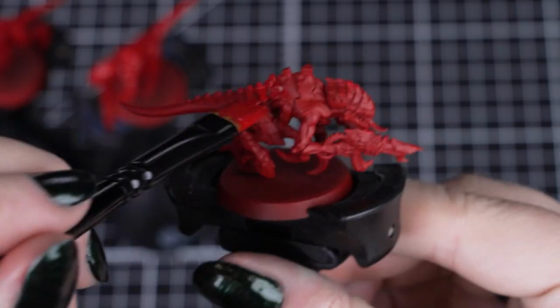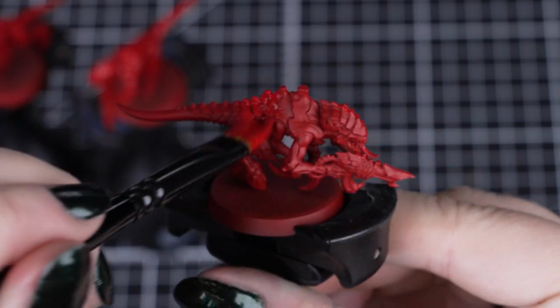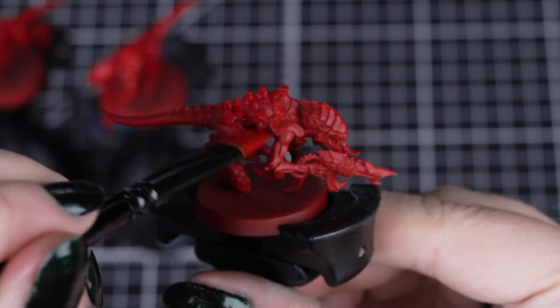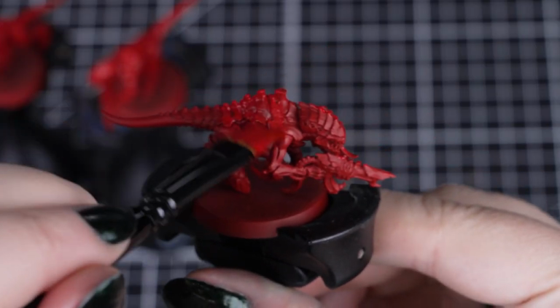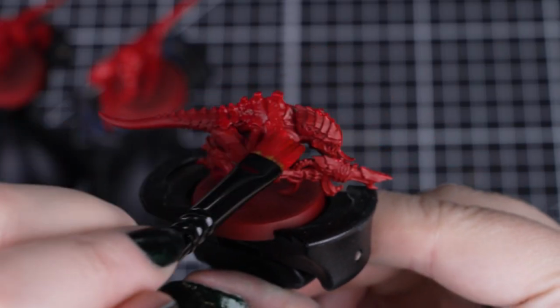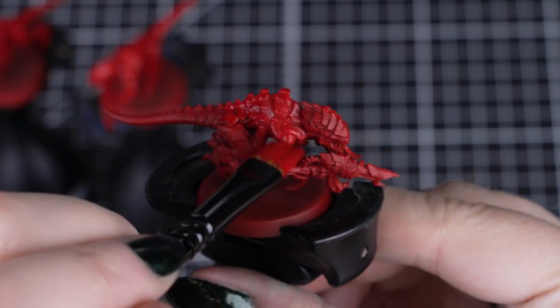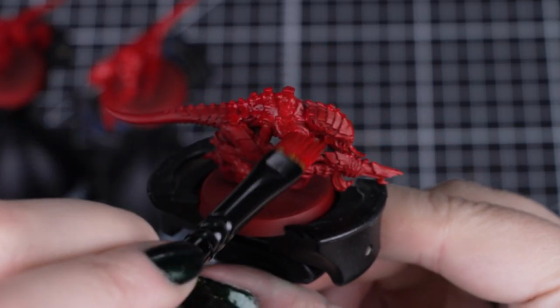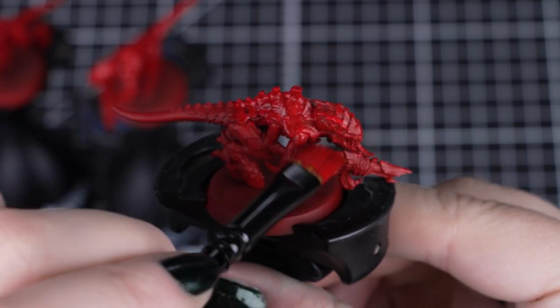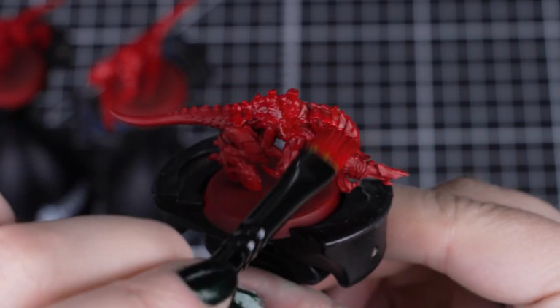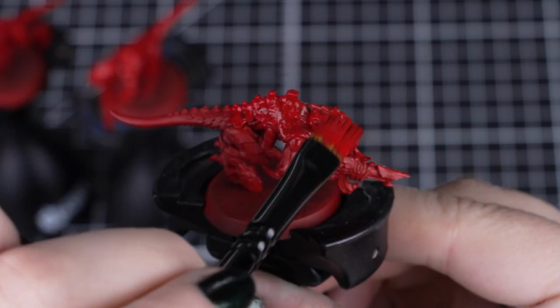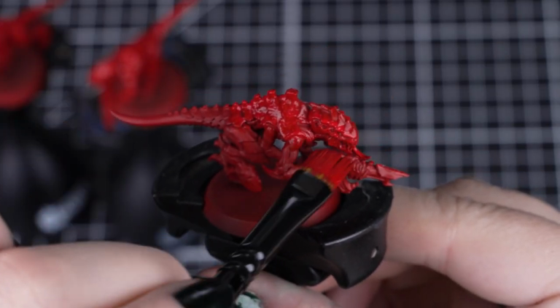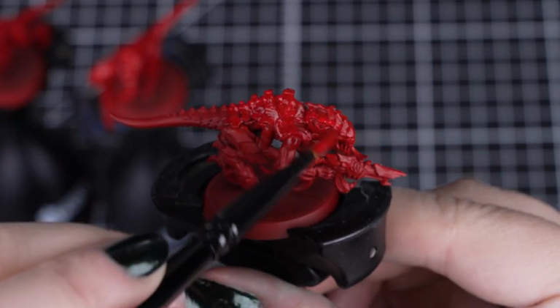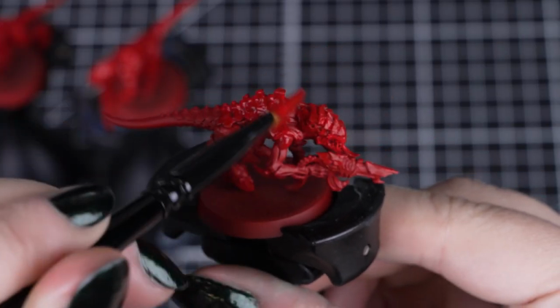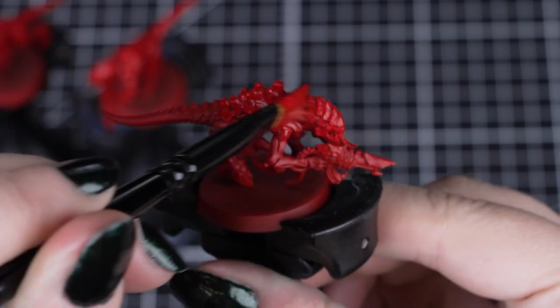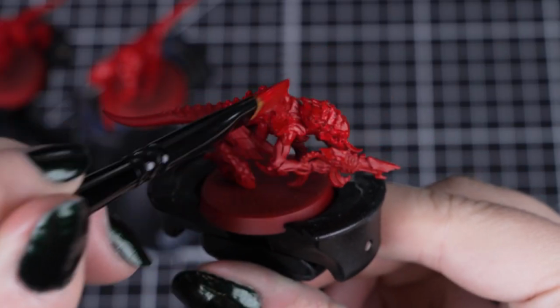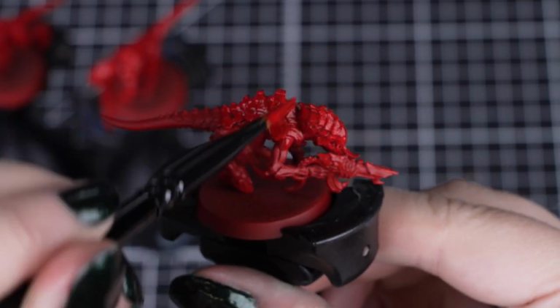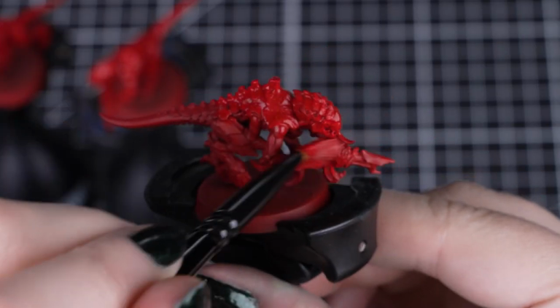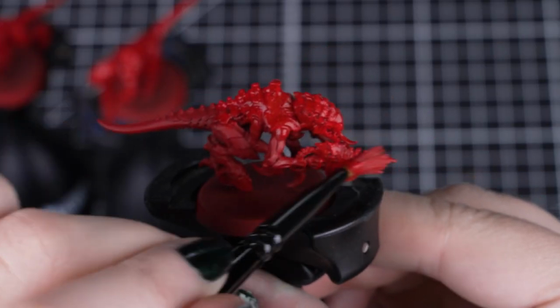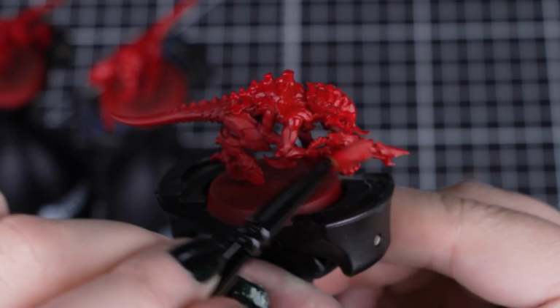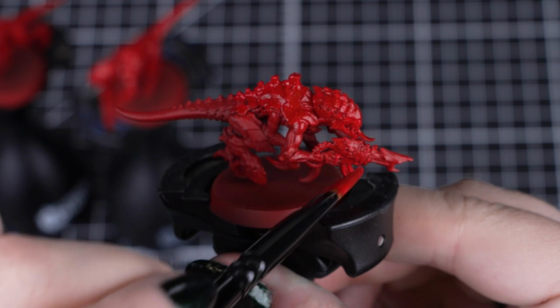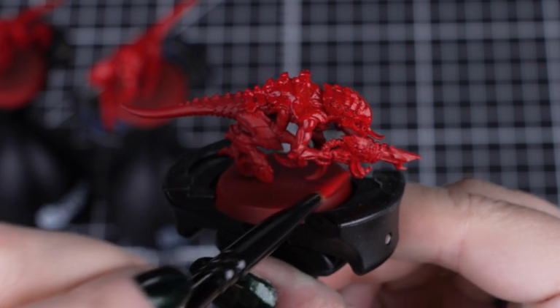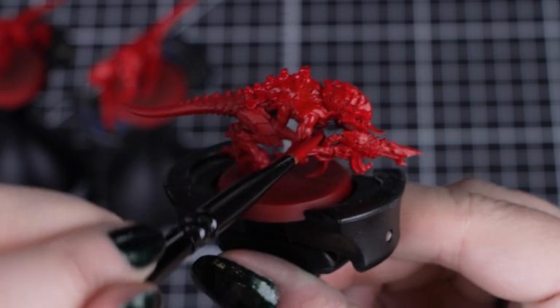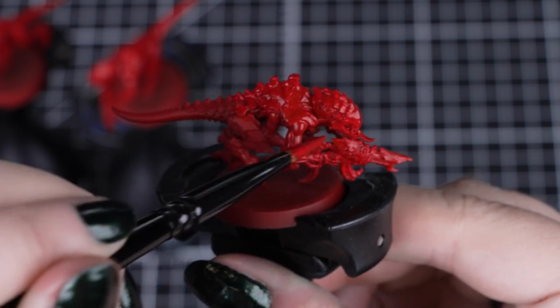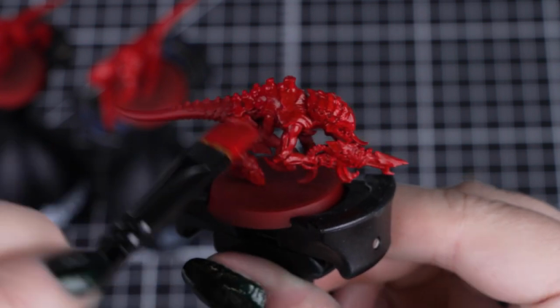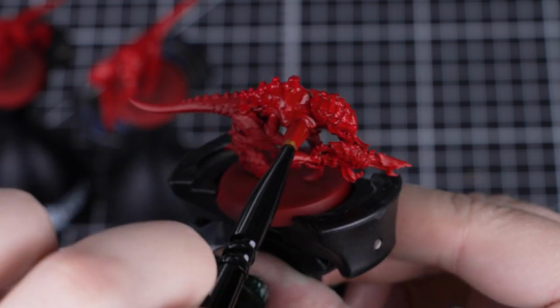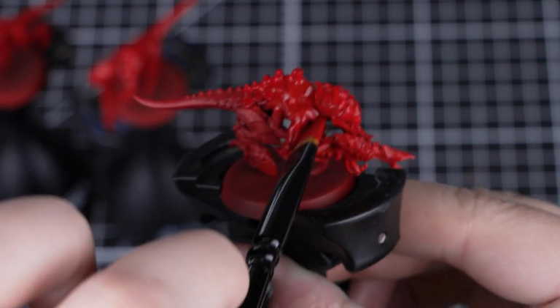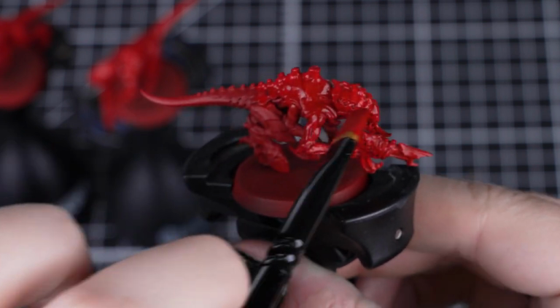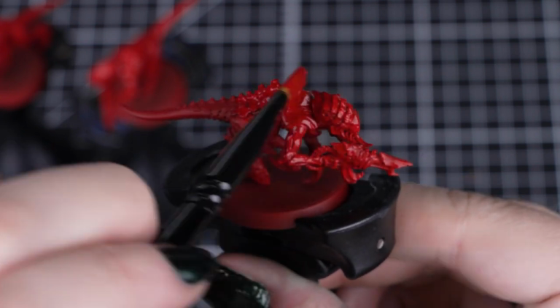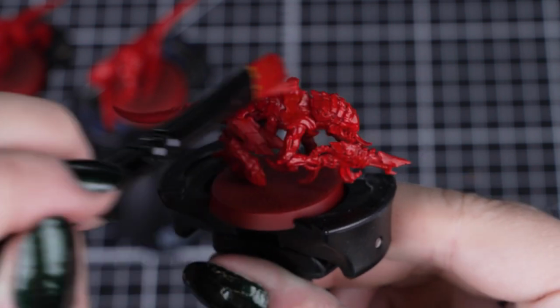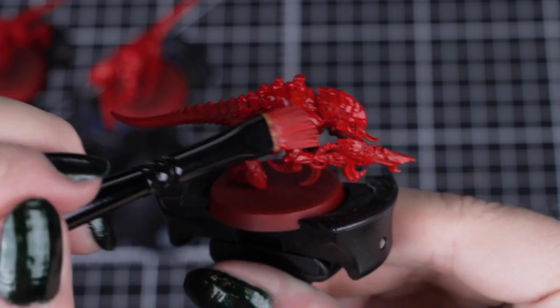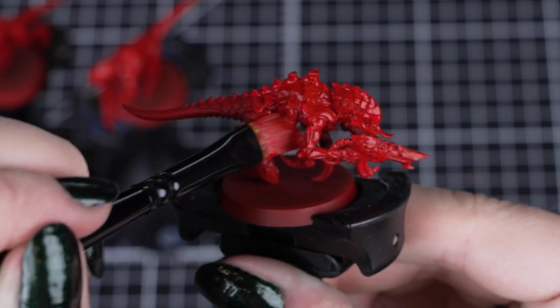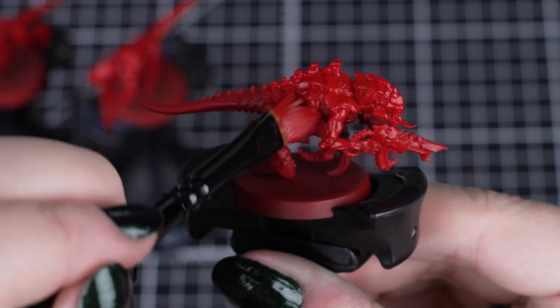By applying a coat to each model in turn, this ensures we don't miss any models, and they all have plenty of time to dry.